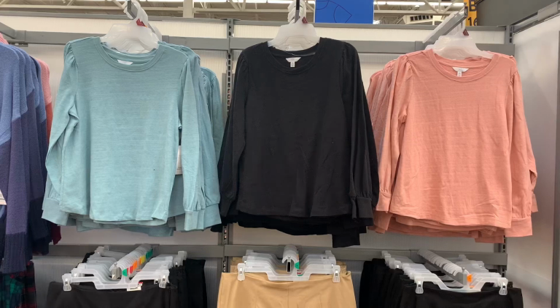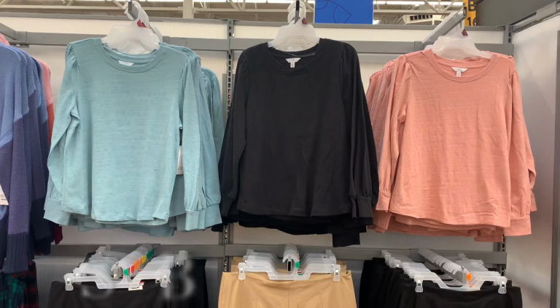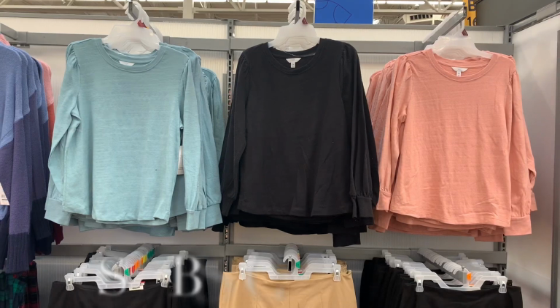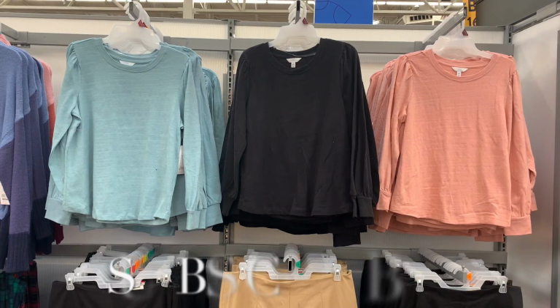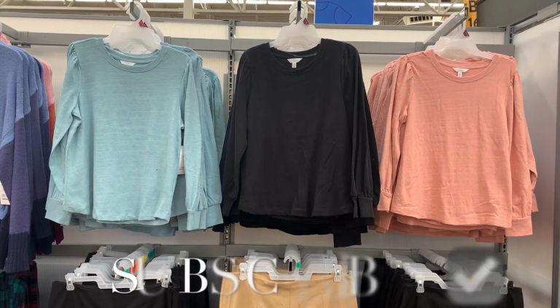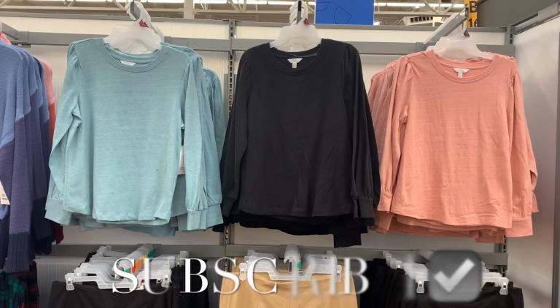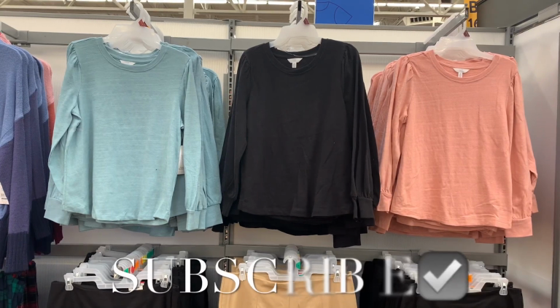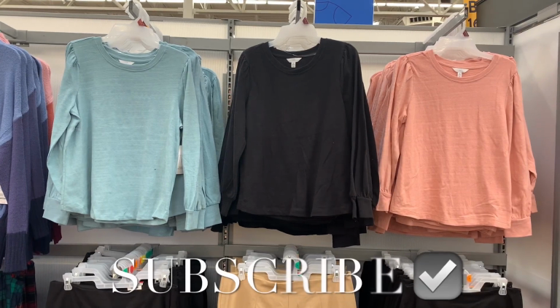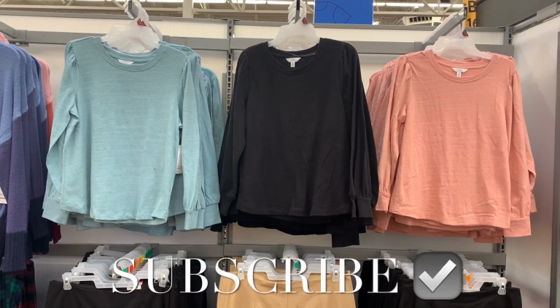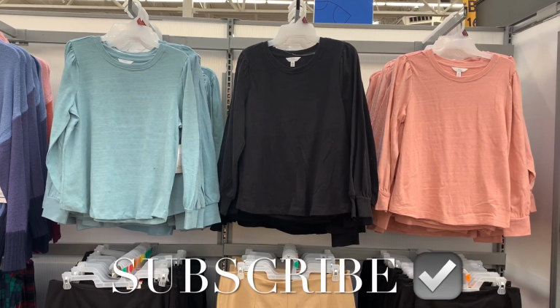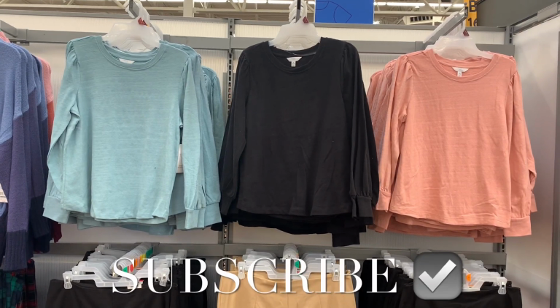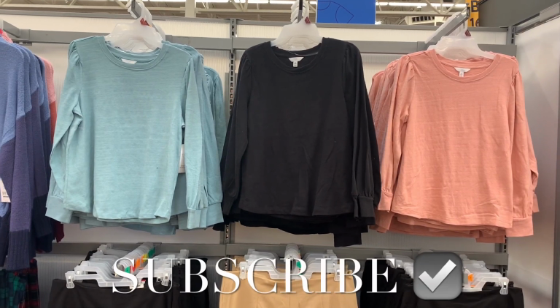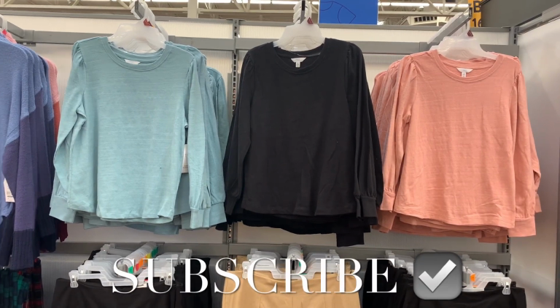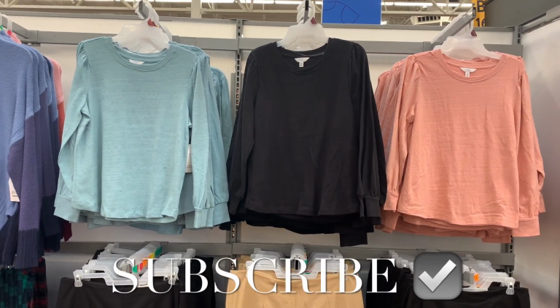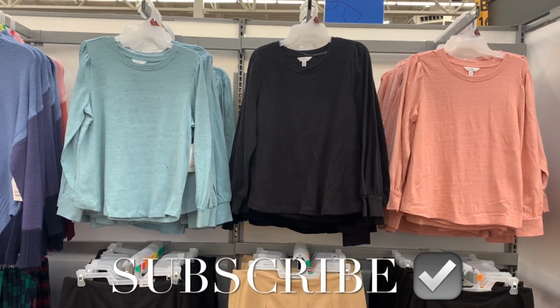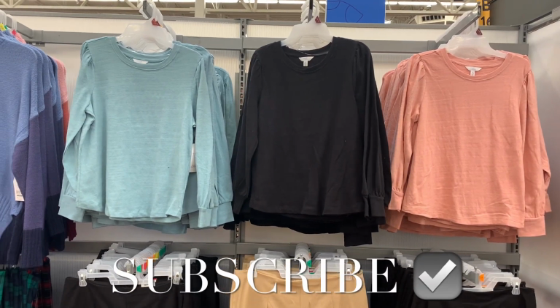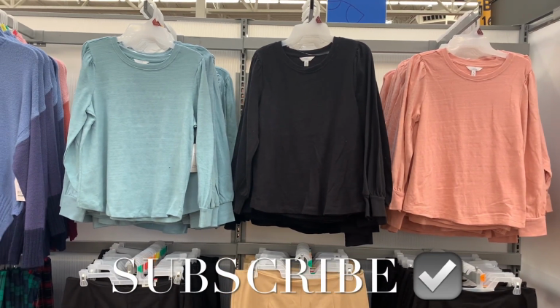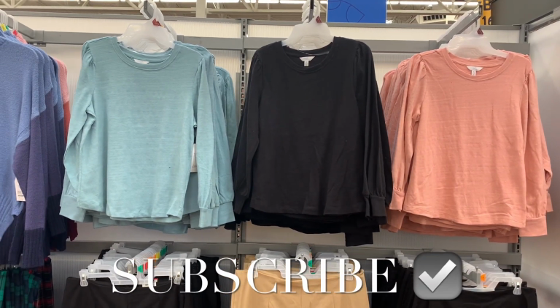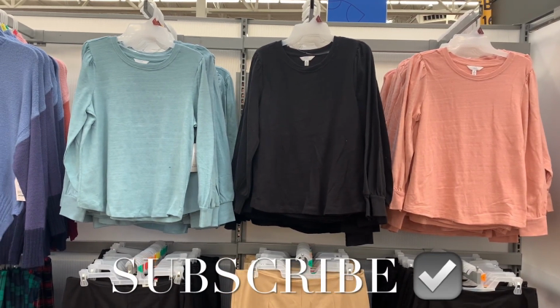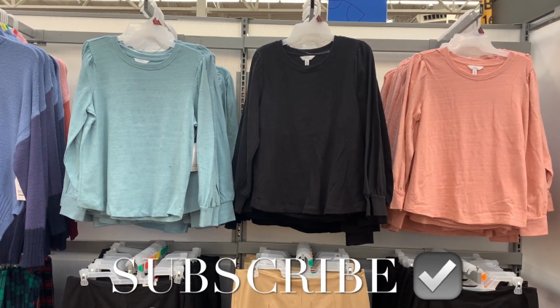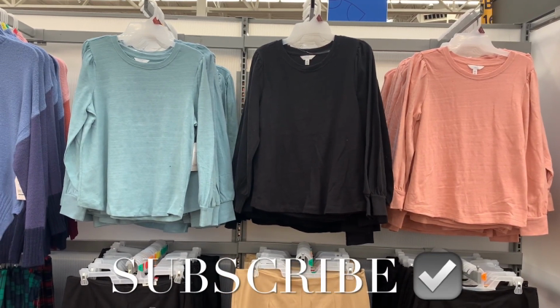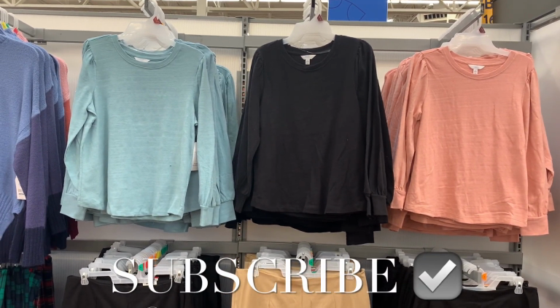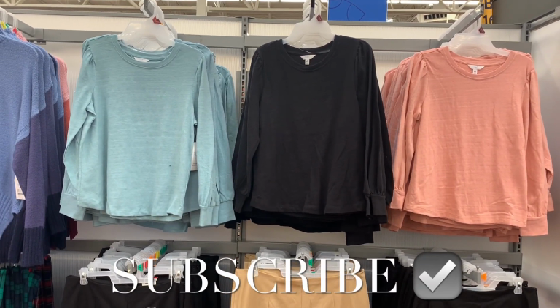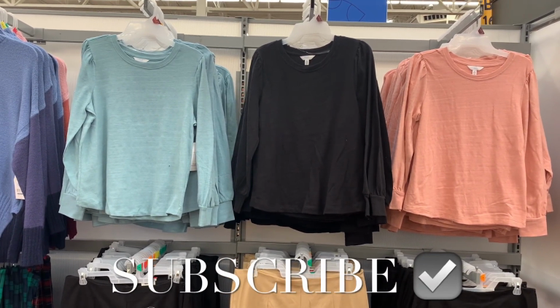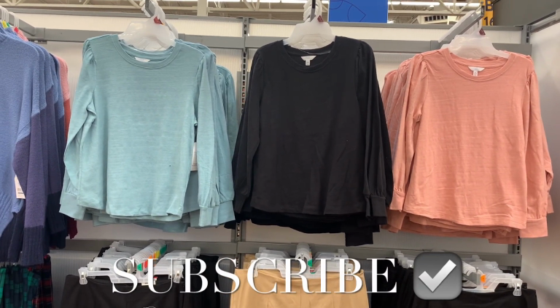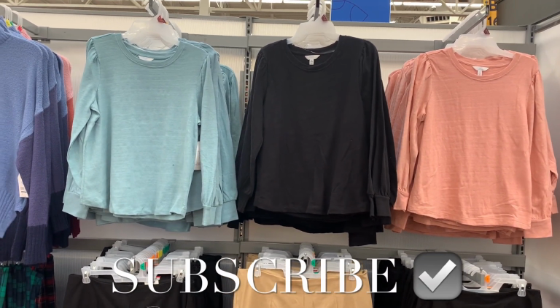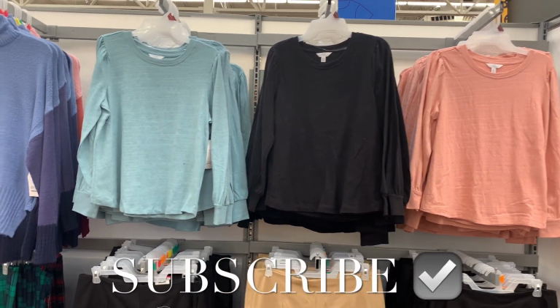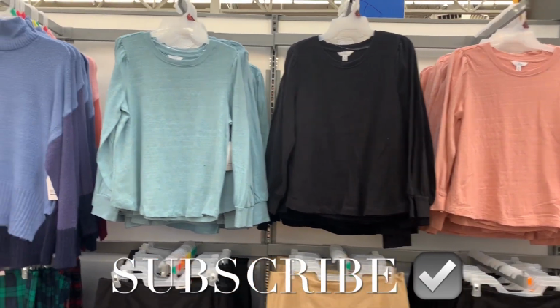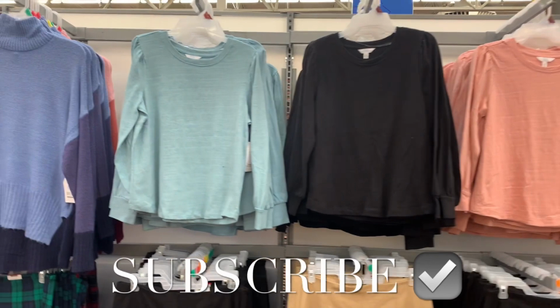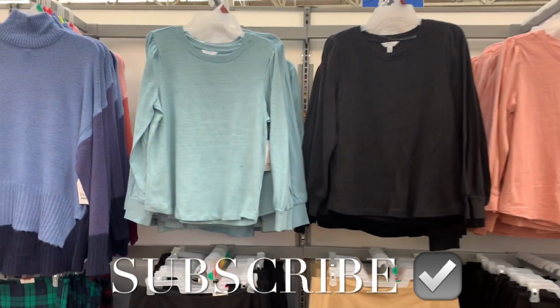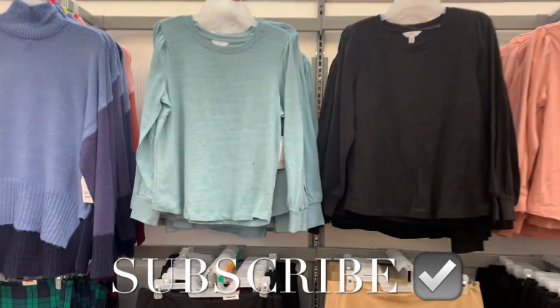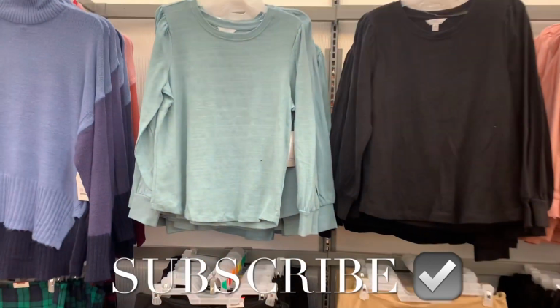Hey, welcome back to my channel. I wanted to see what's new in the Mrs. Department. They actually have some new stuff.